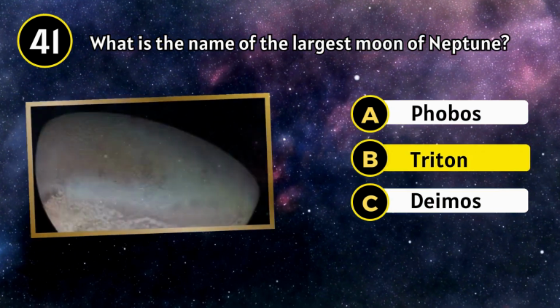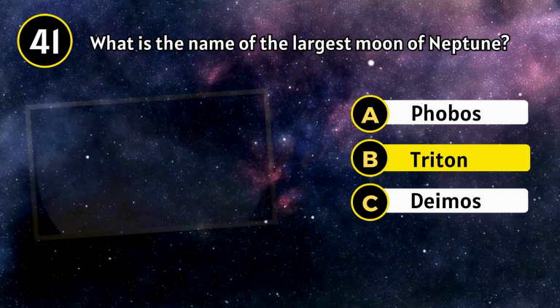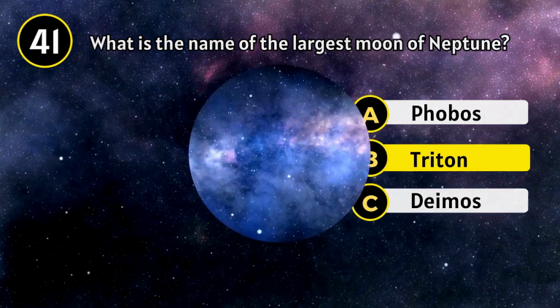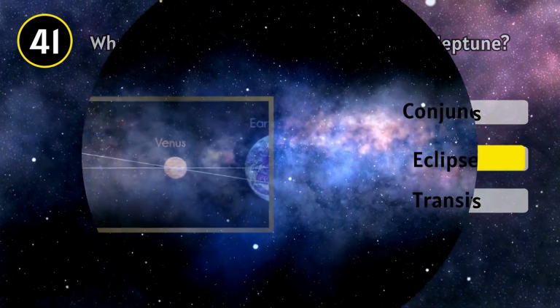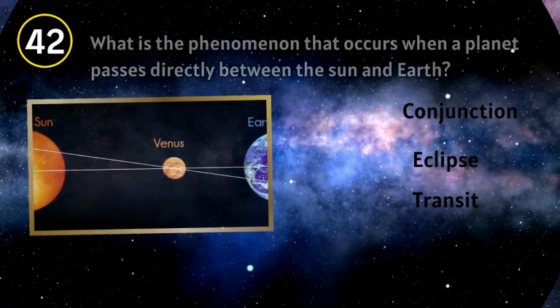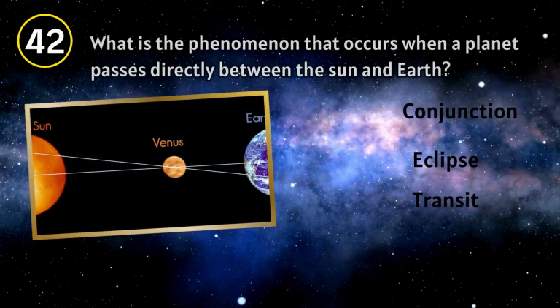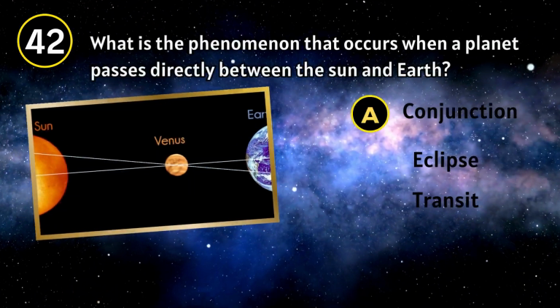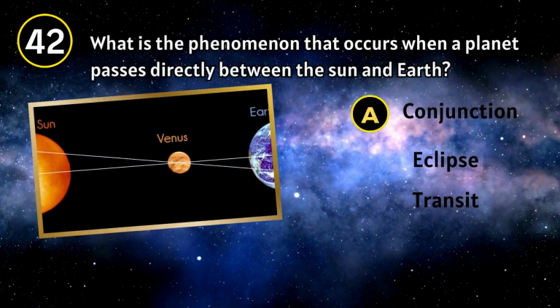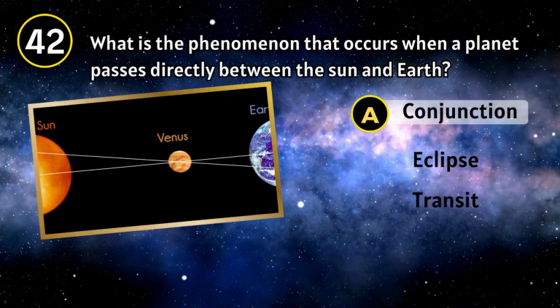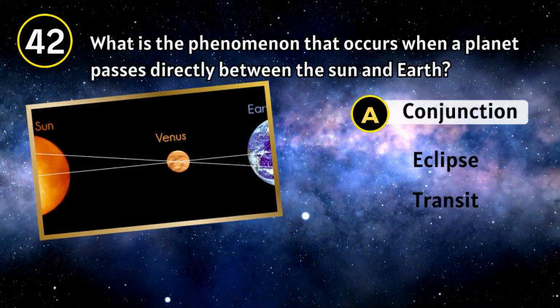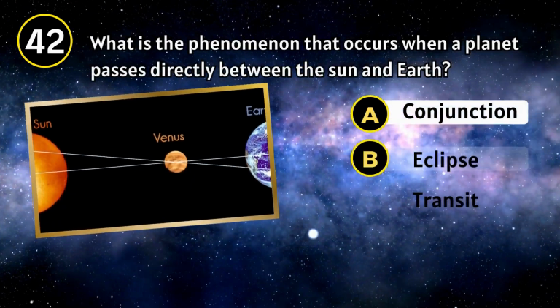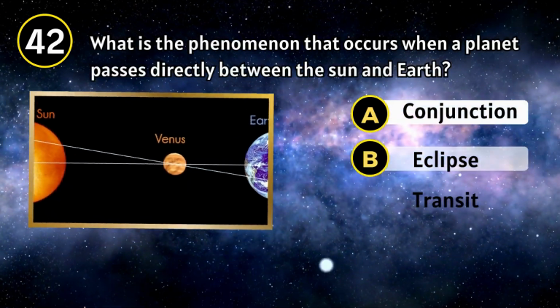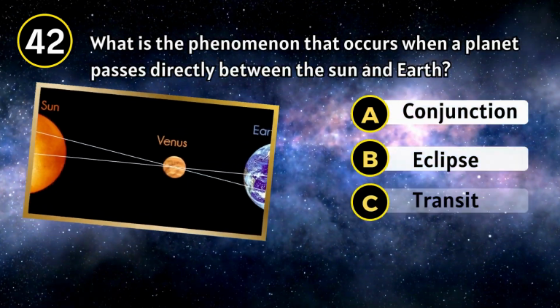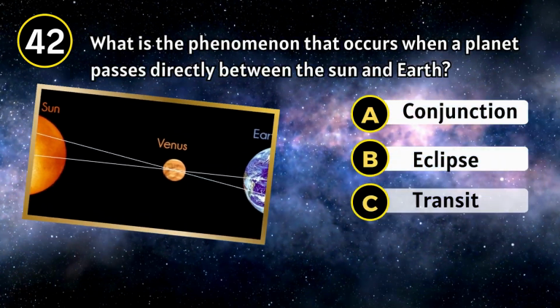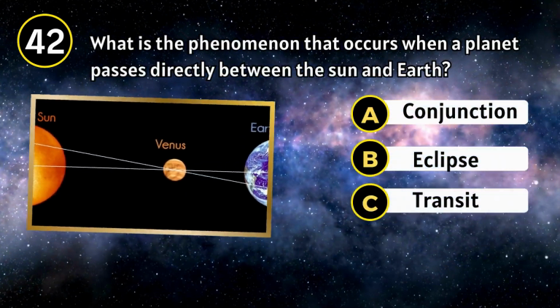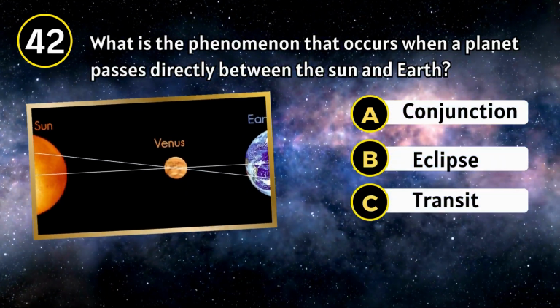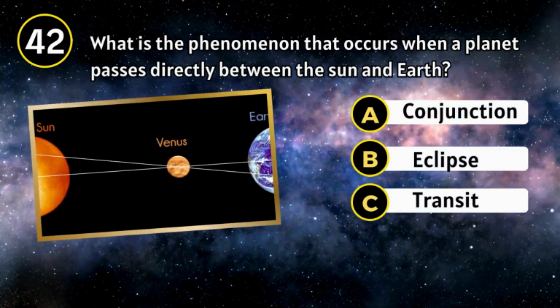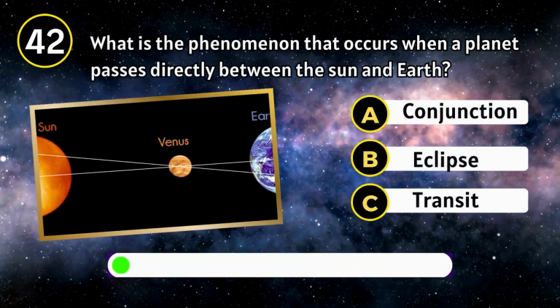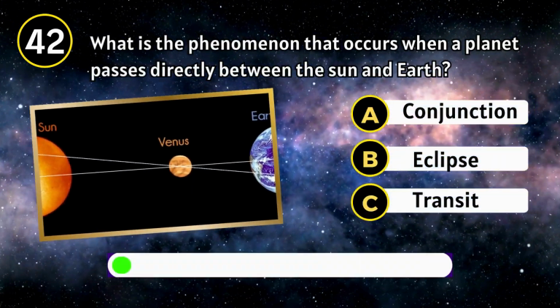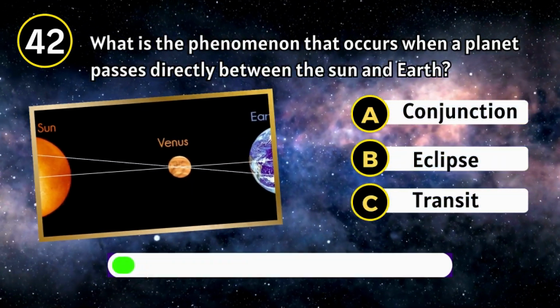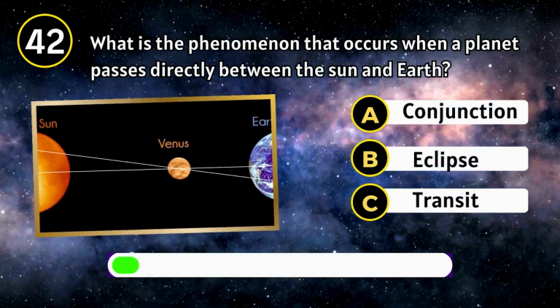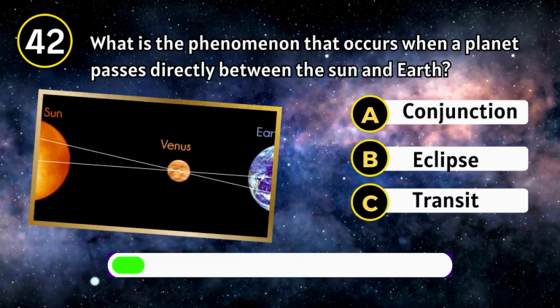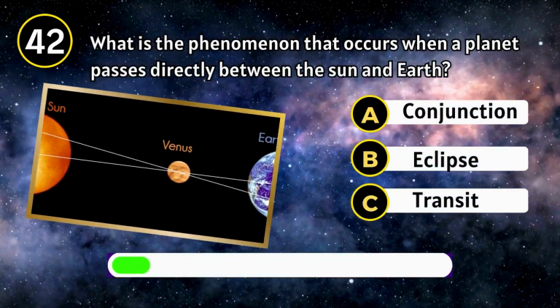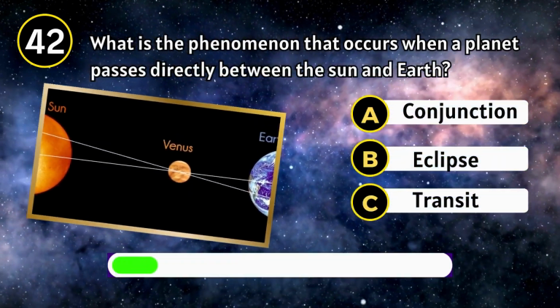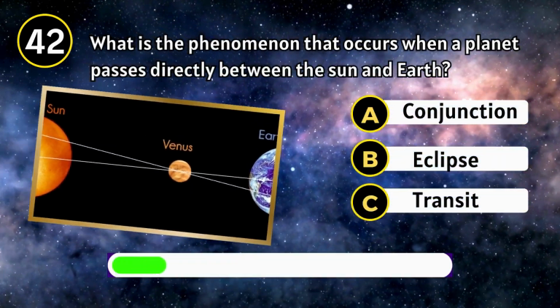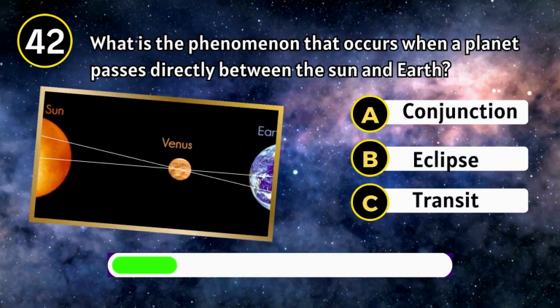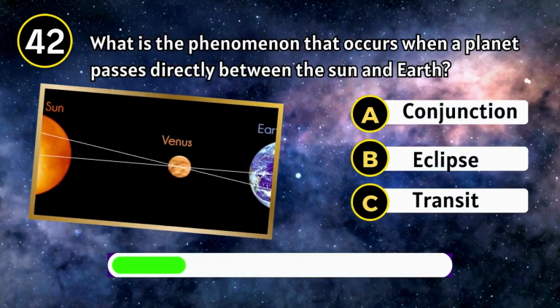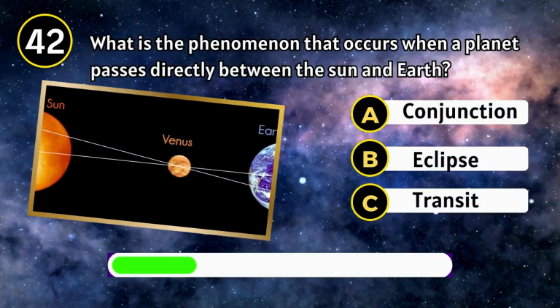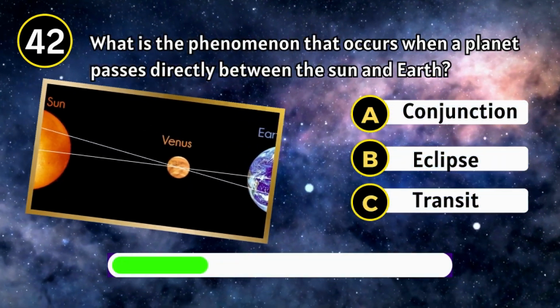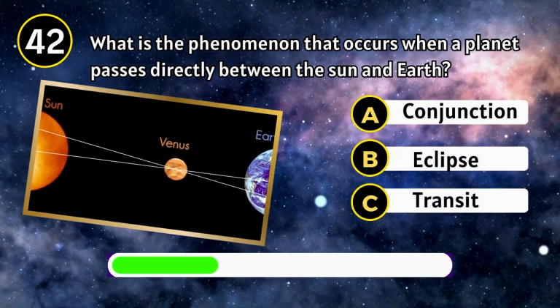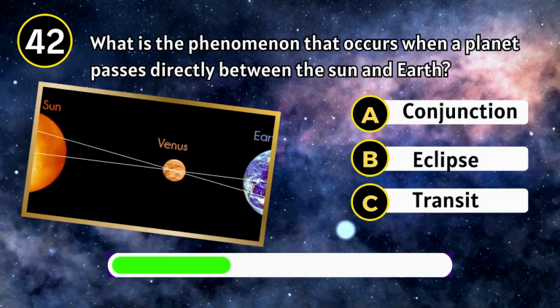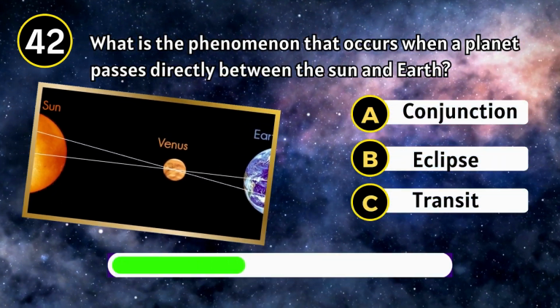Triton. What is the phenomenon that occurs when a planet passes directly between the Sun and Earth?